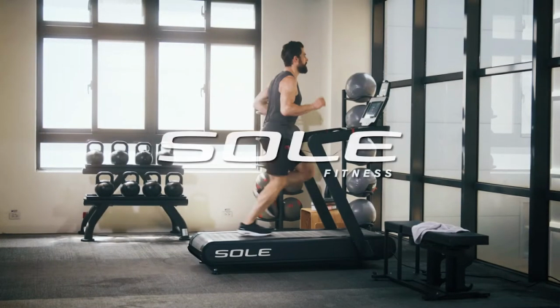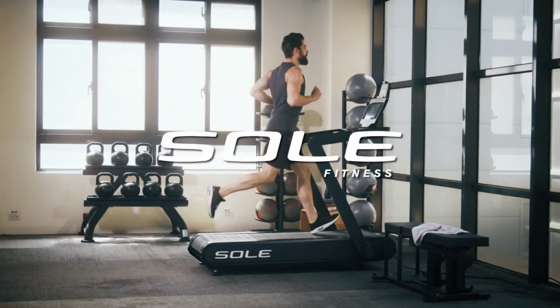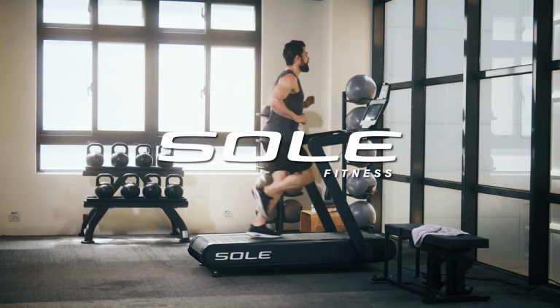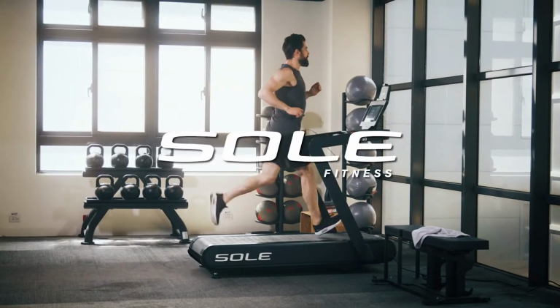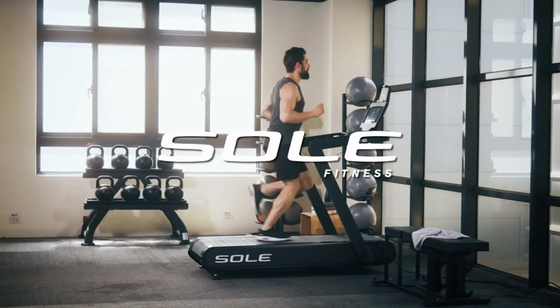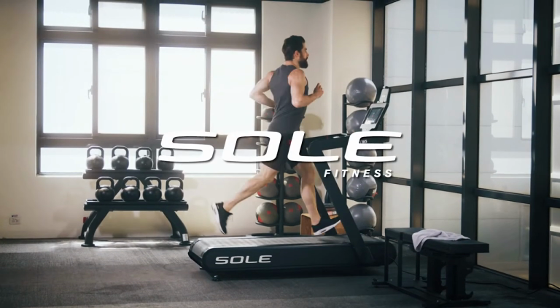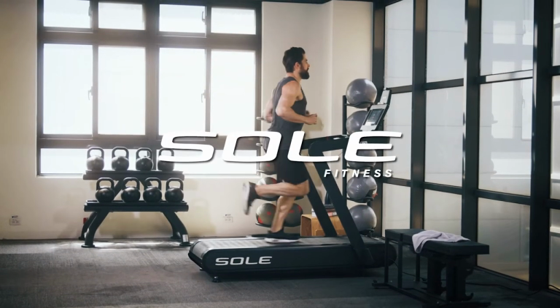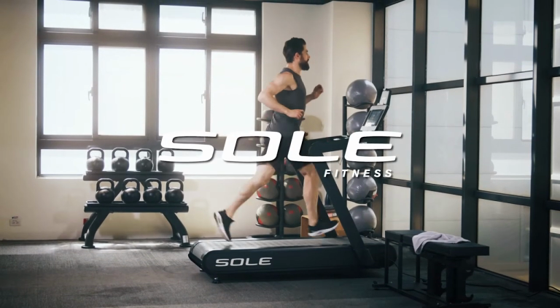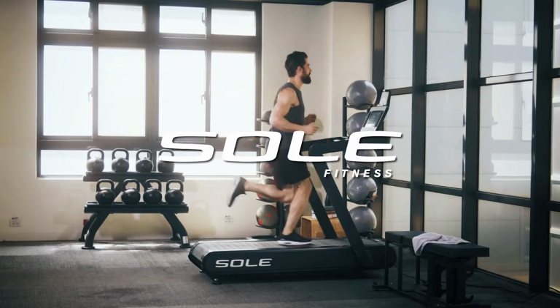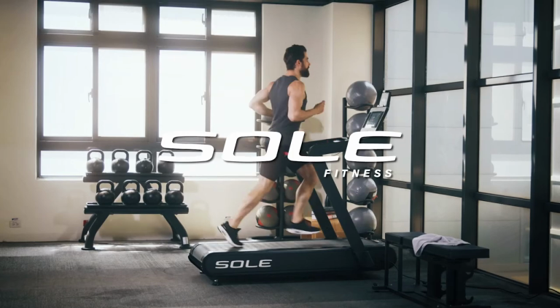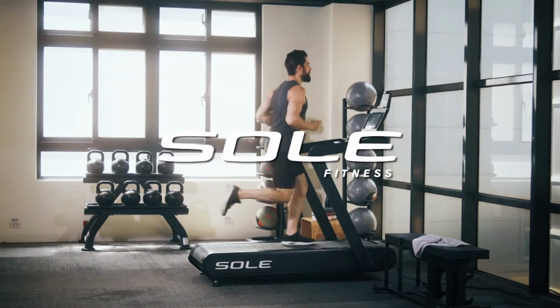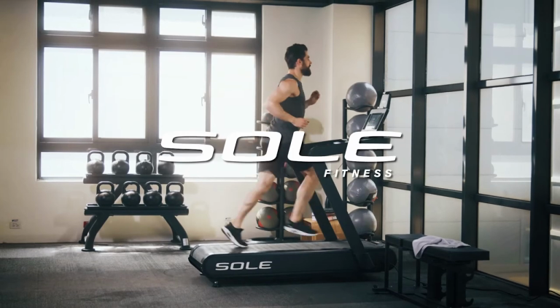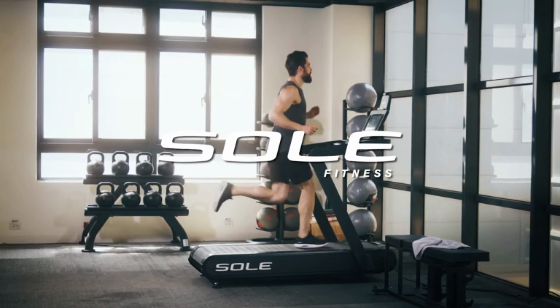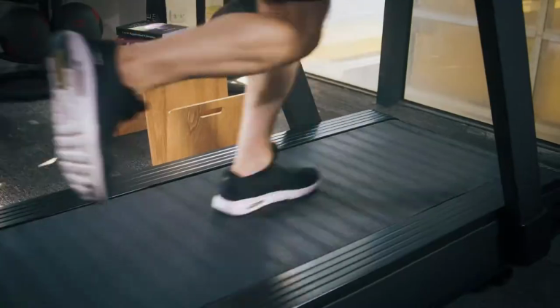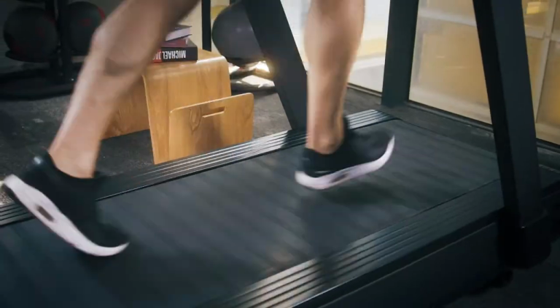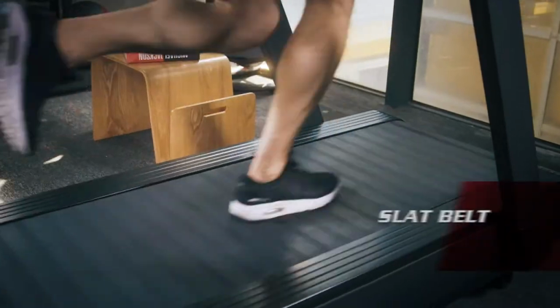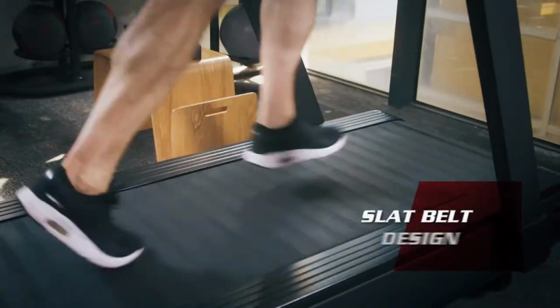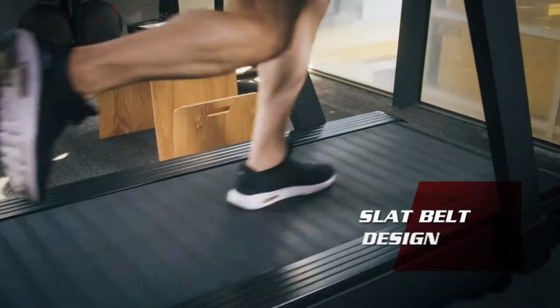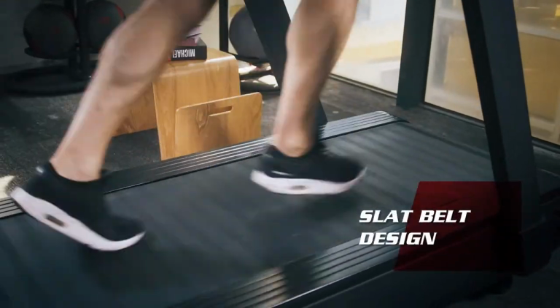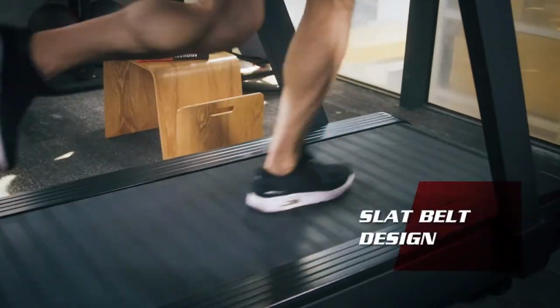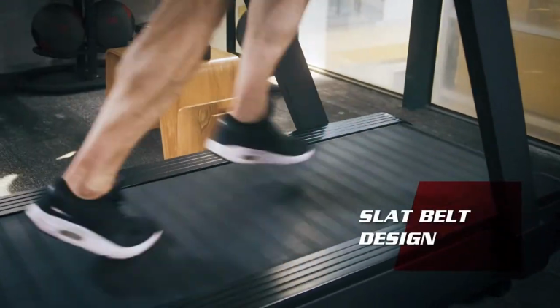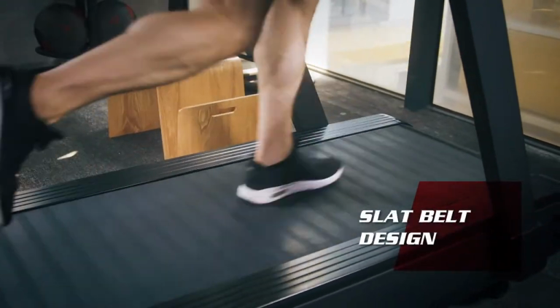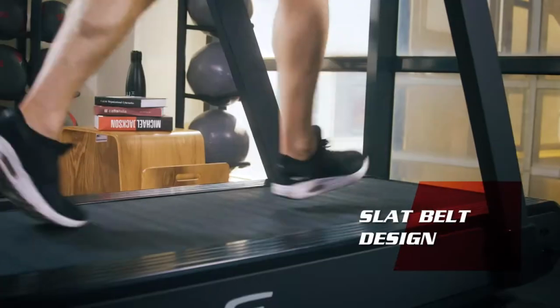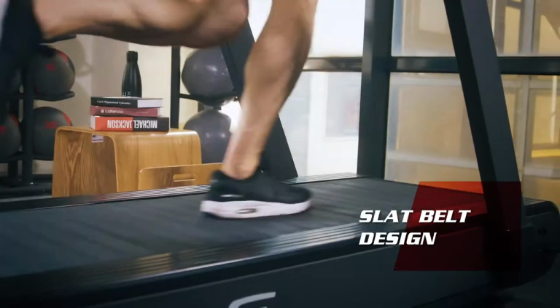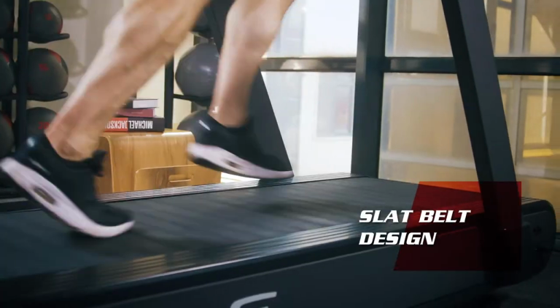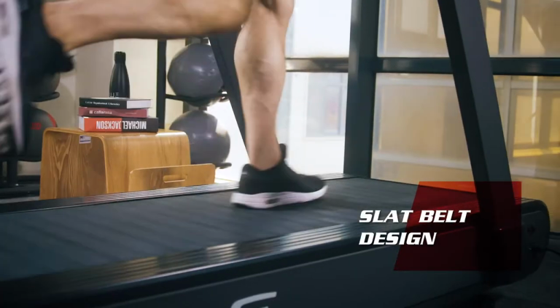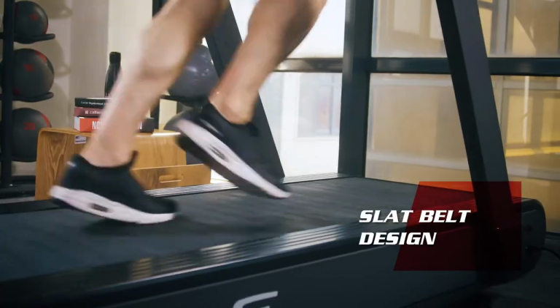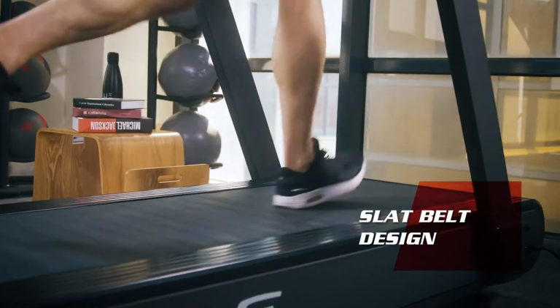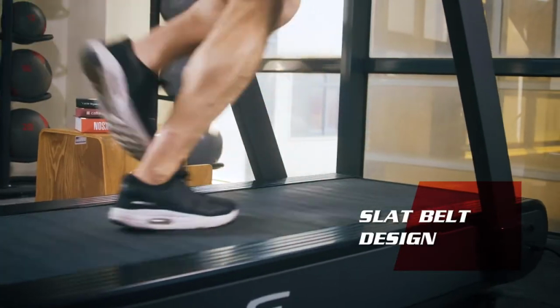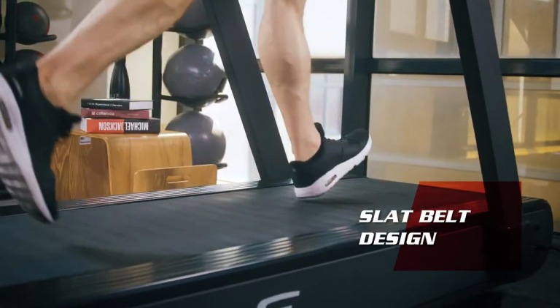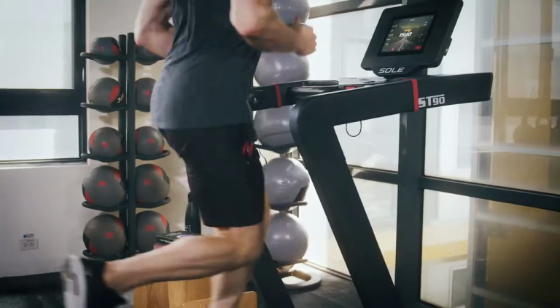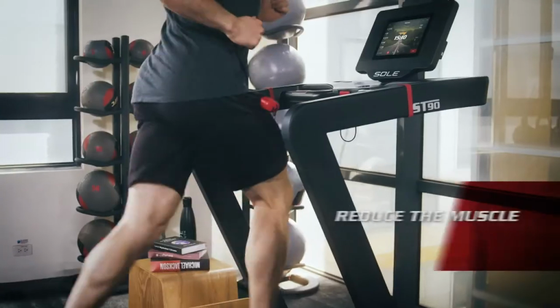Meet the SOUL ST90, the first SOUL treadmill featuring the Slat Belt System.